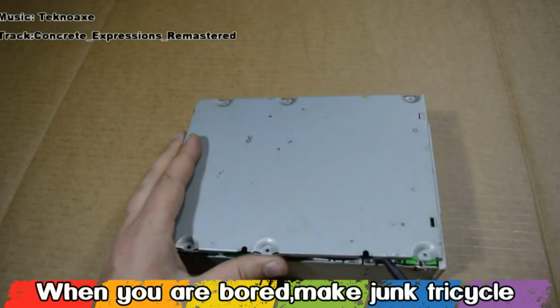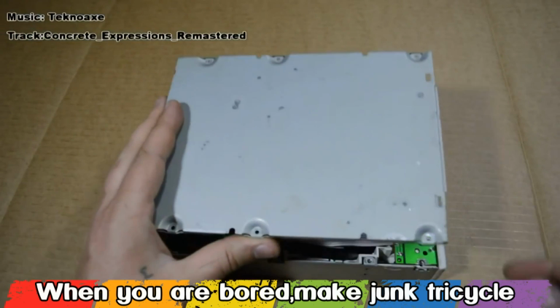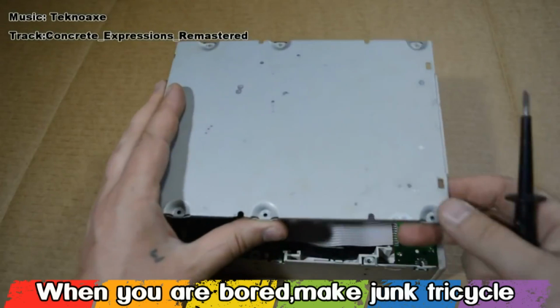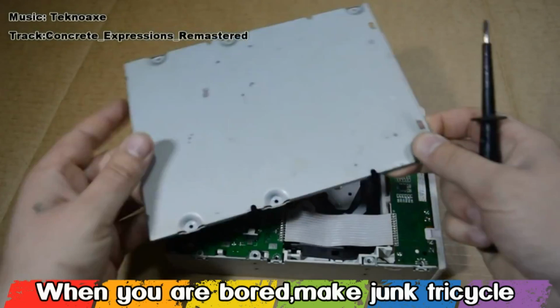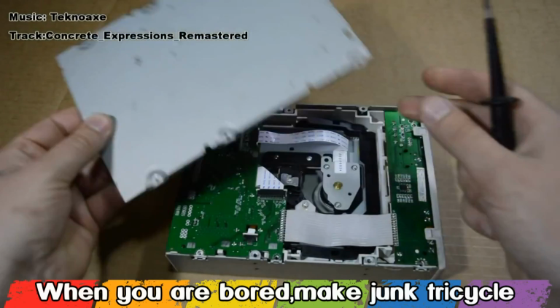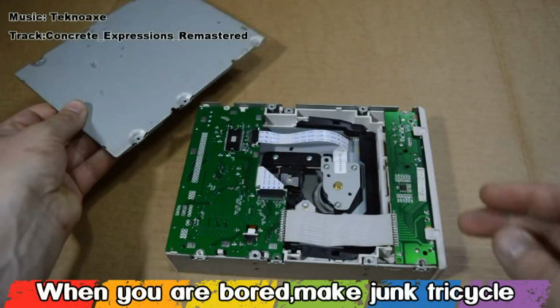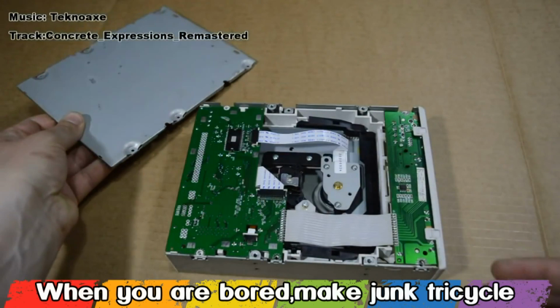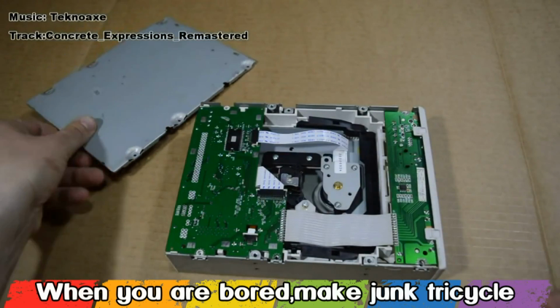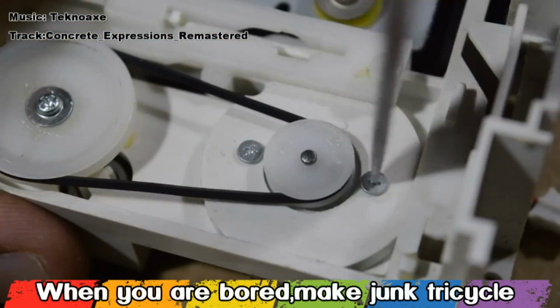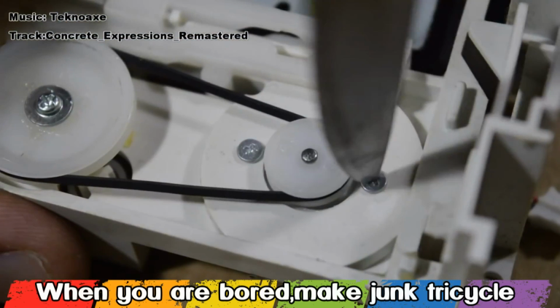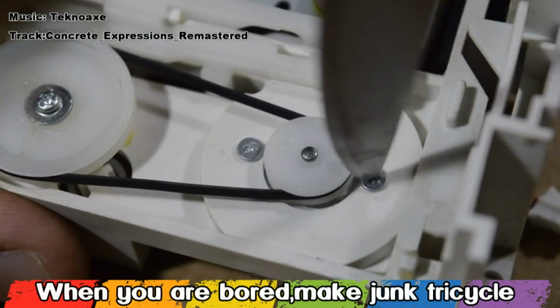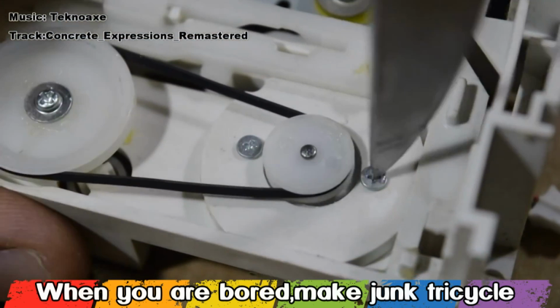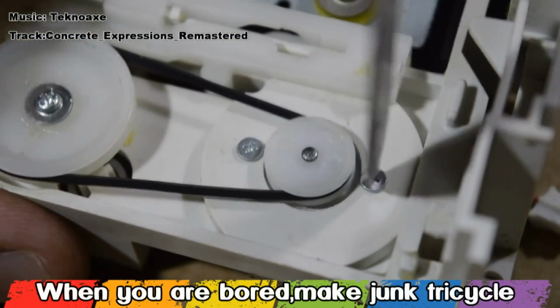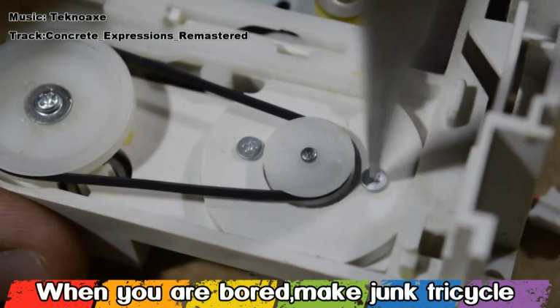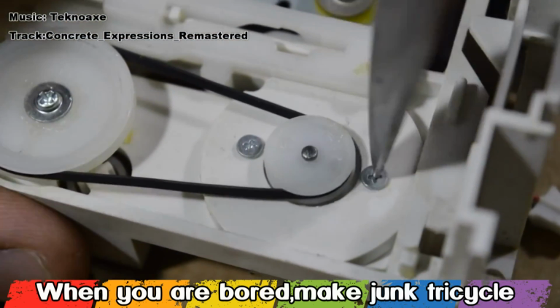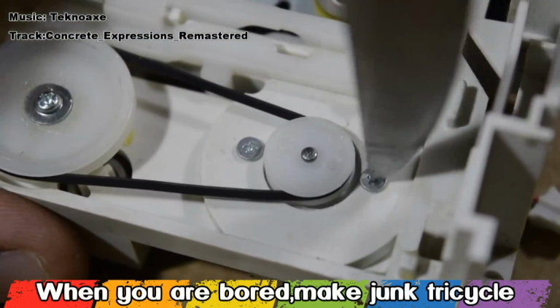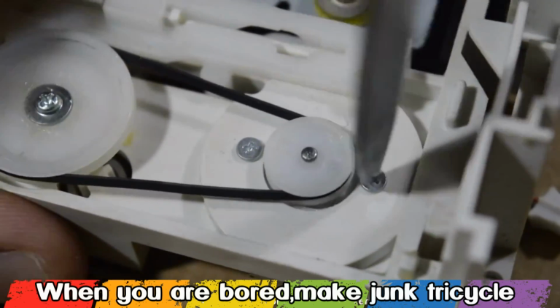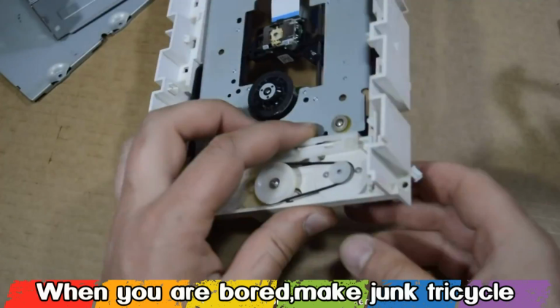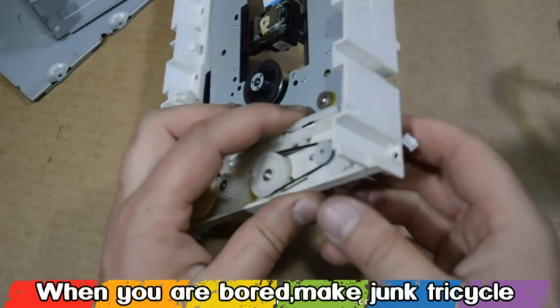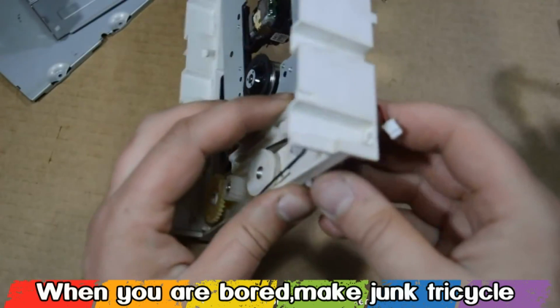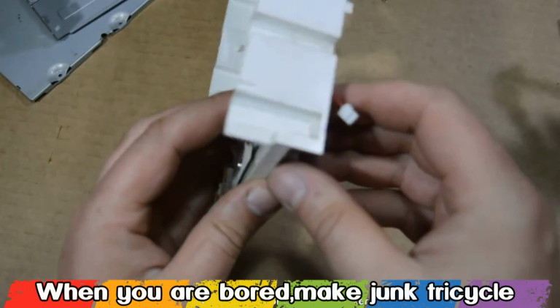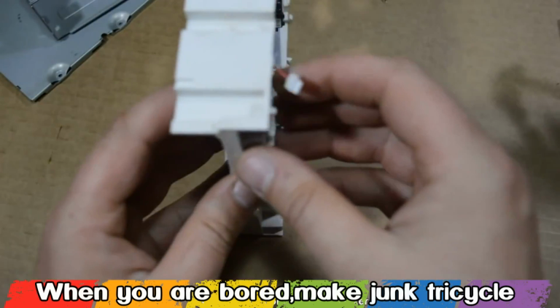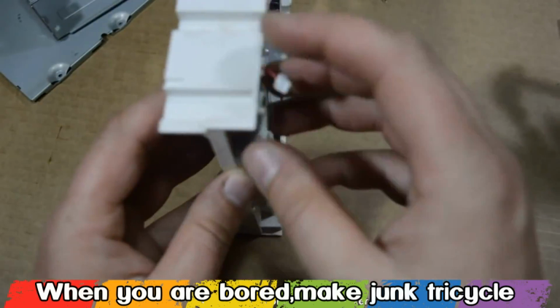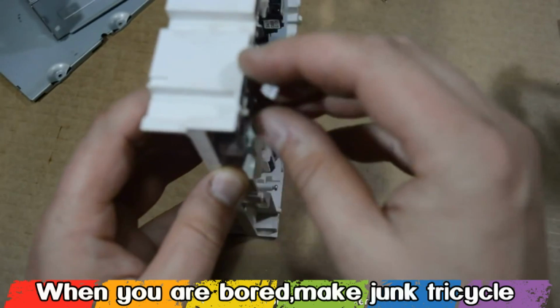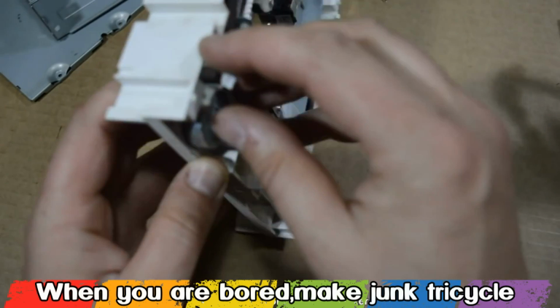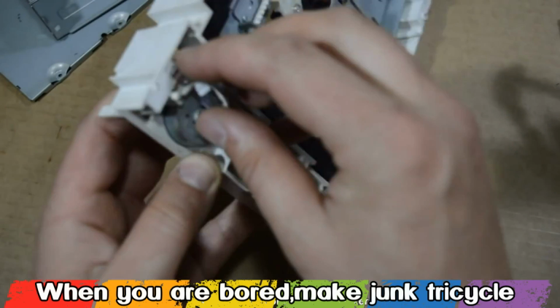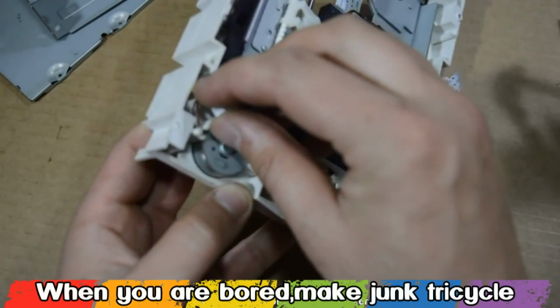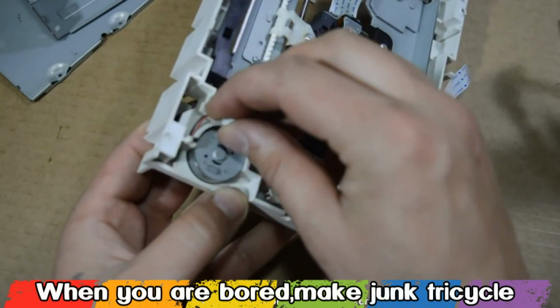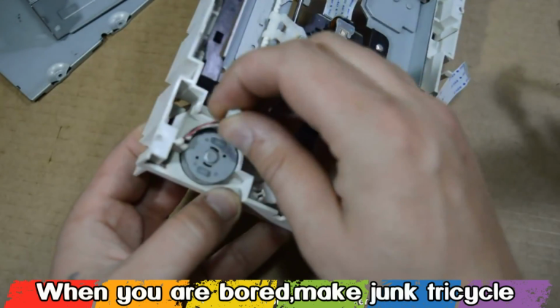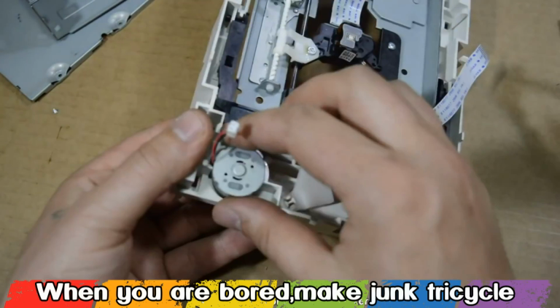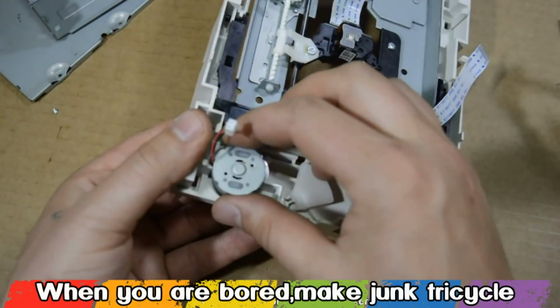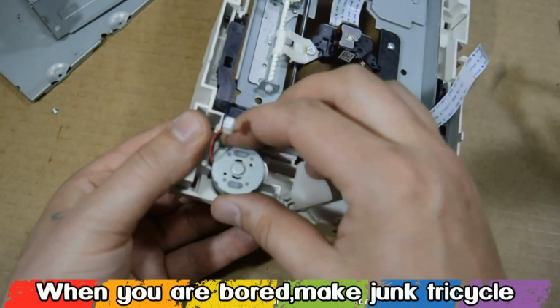We're gonna start this project with this old DVD drive, and inside you're gonna find a small DC motor that can work with a 9V battery.